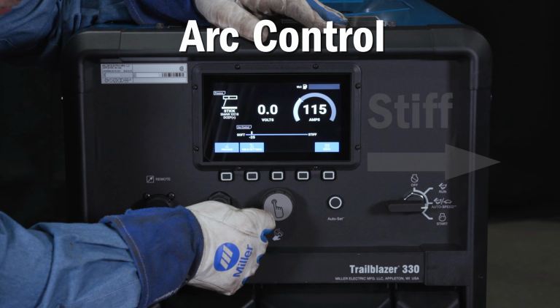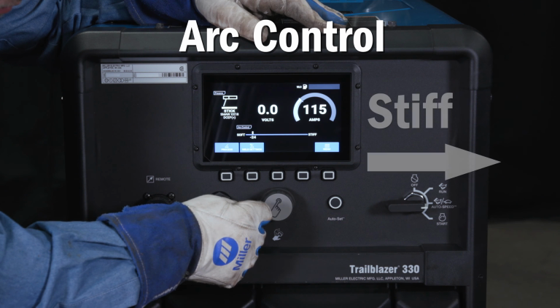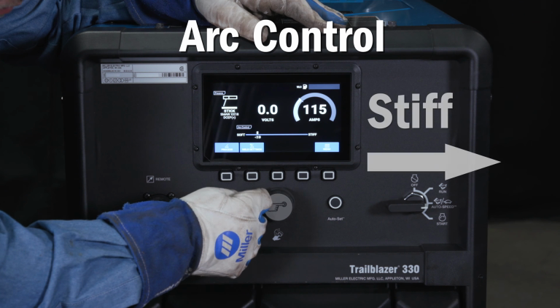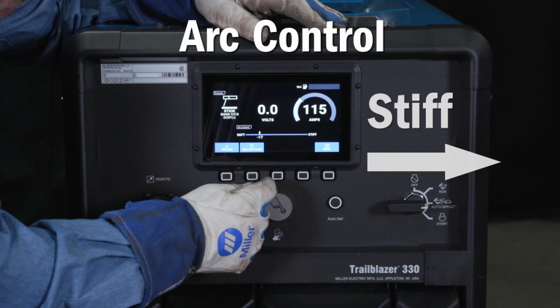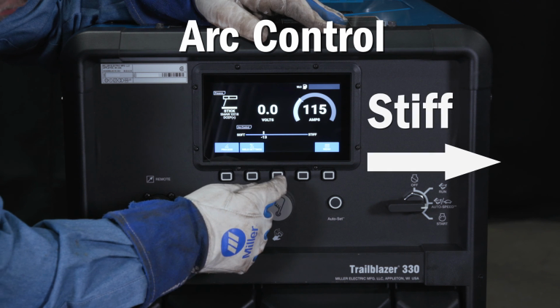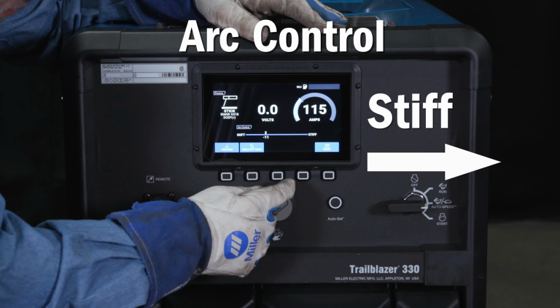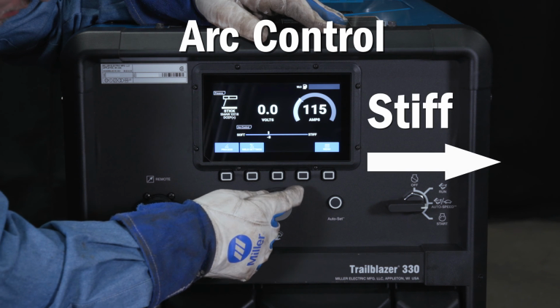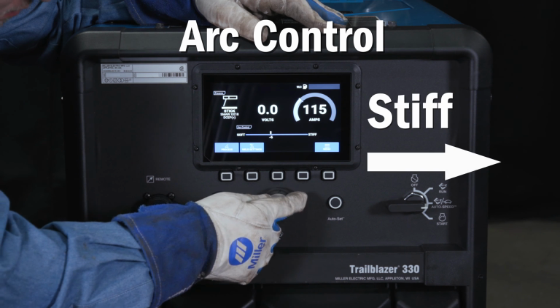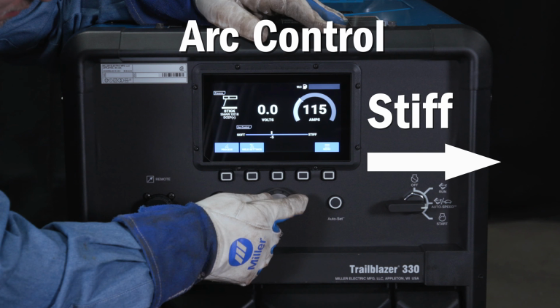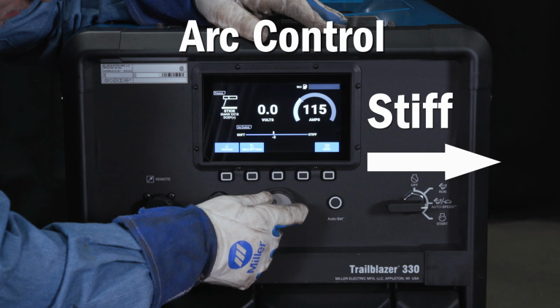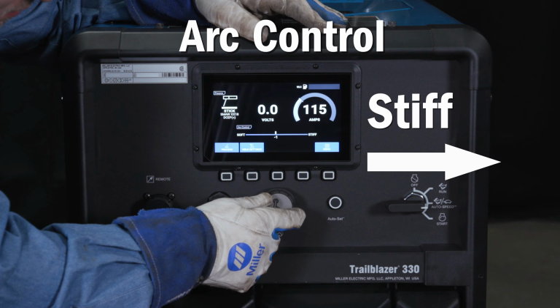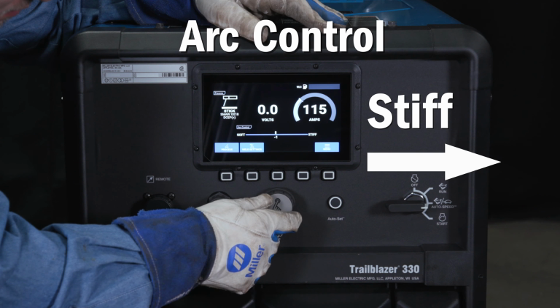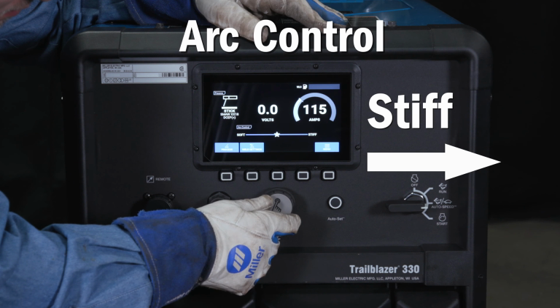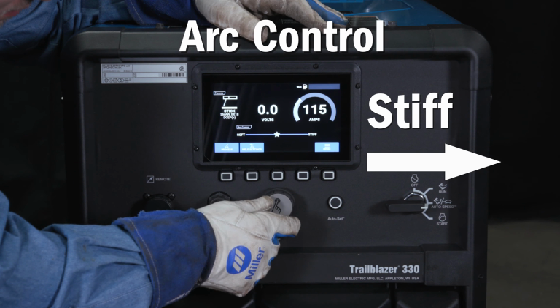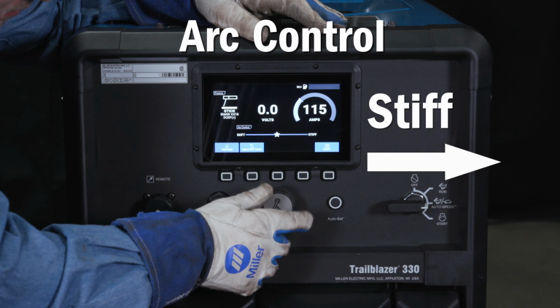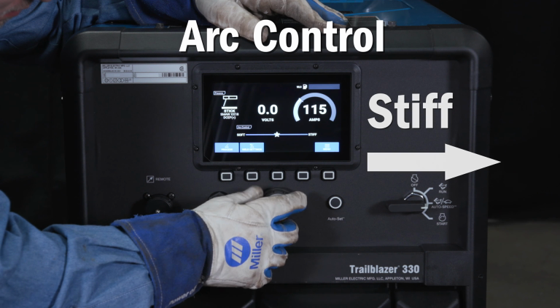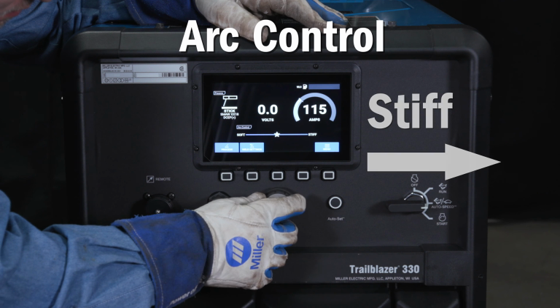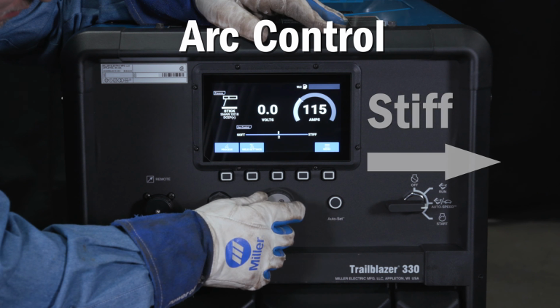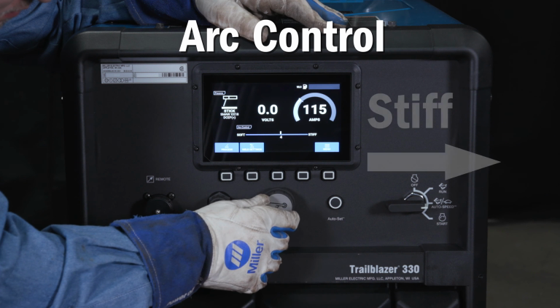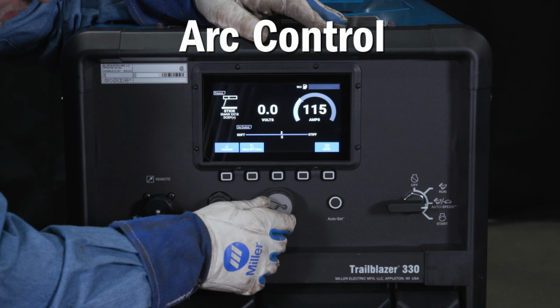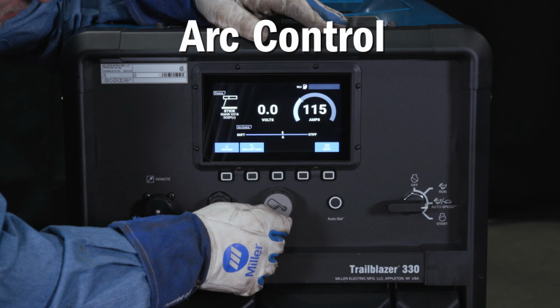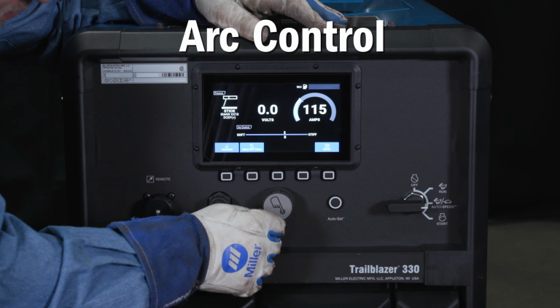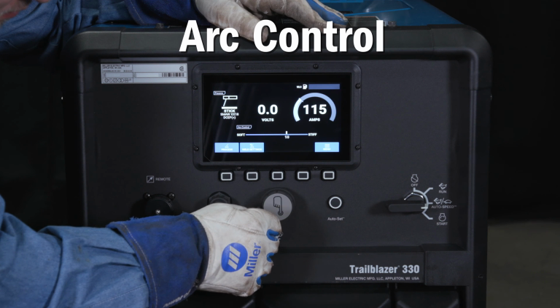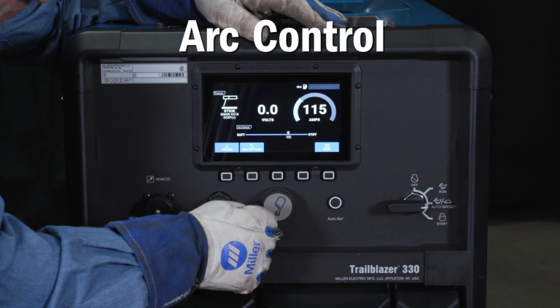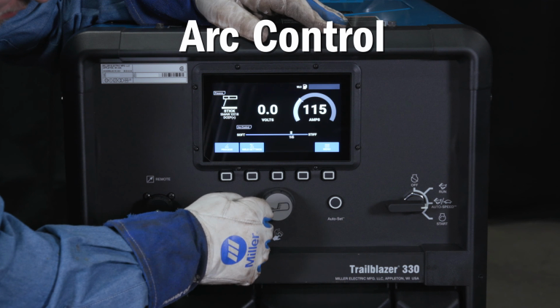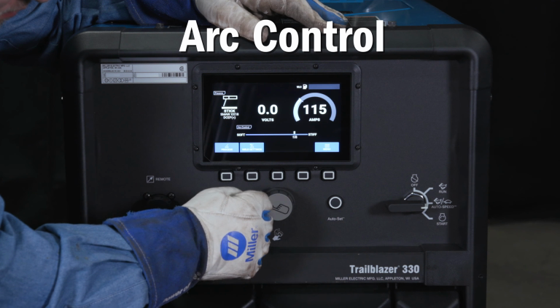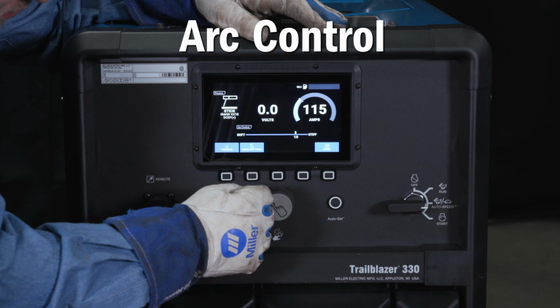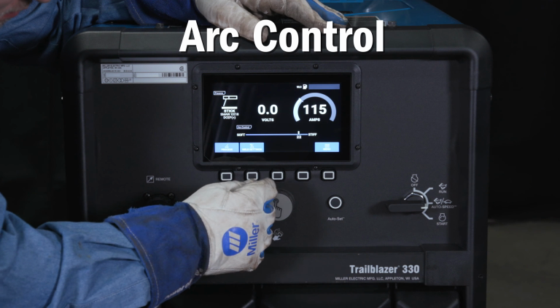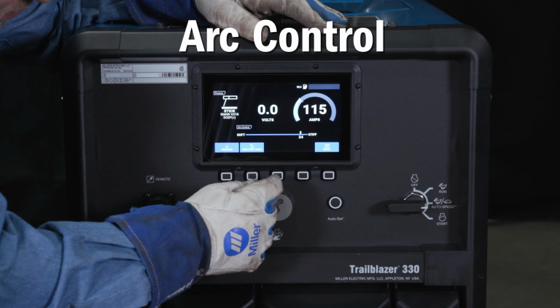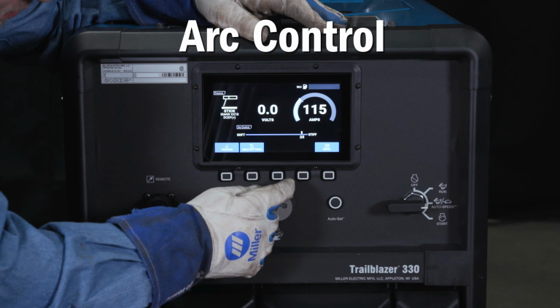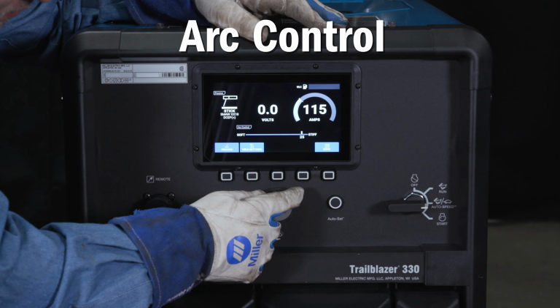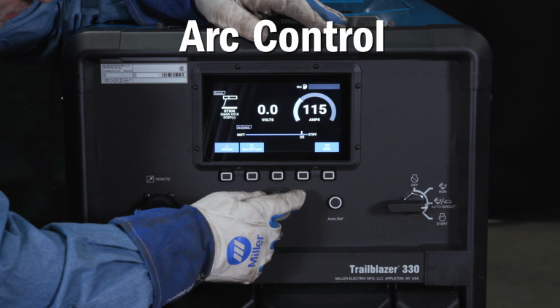Turn the knob to the right for a stiffer setting that results in a faster freezing puddle, which can help during out of position welding.